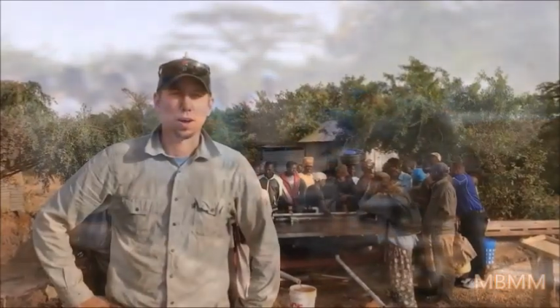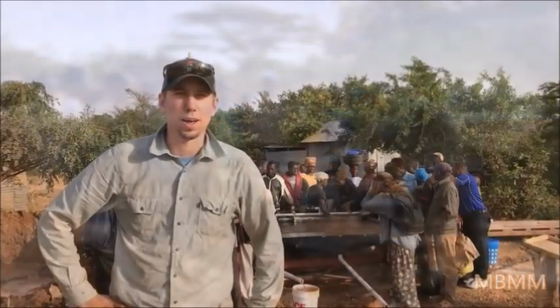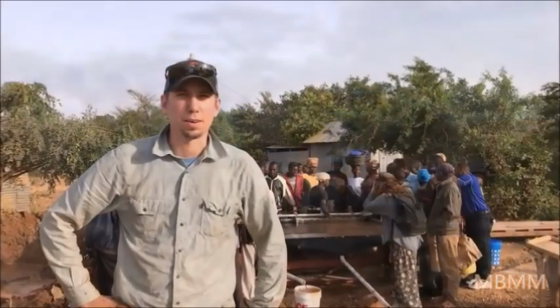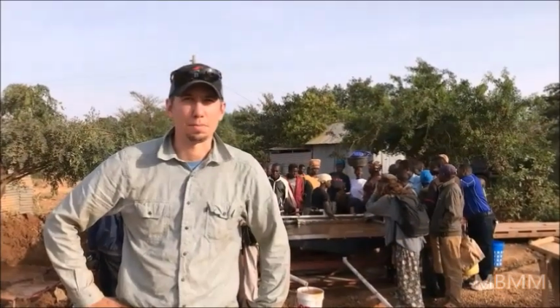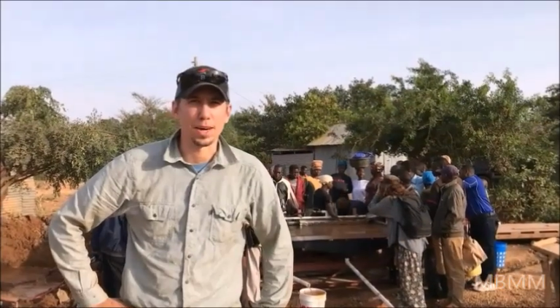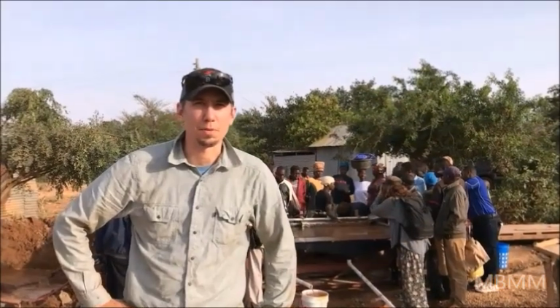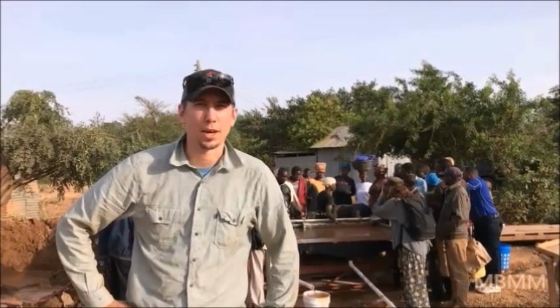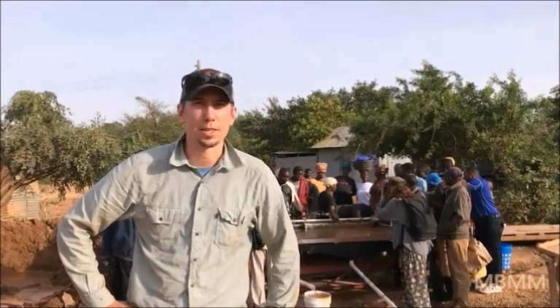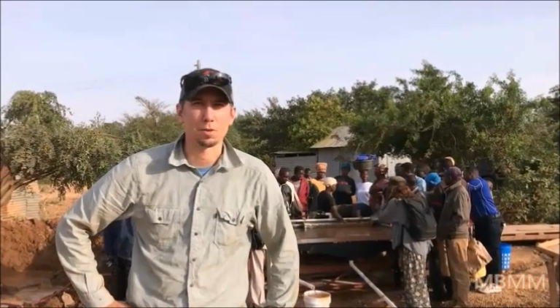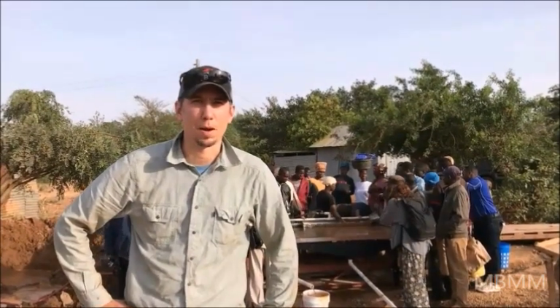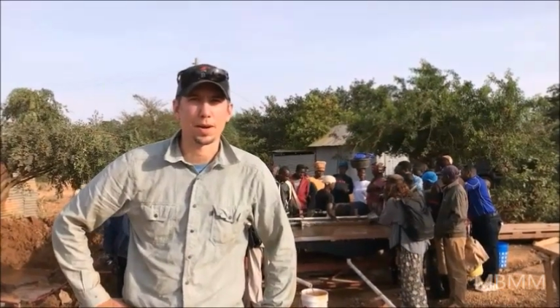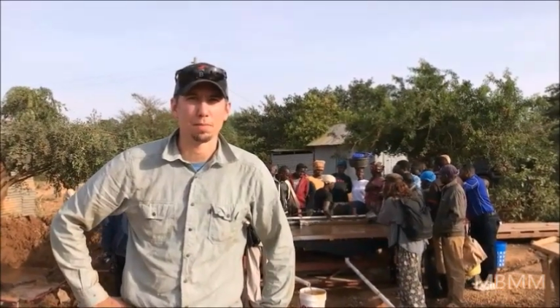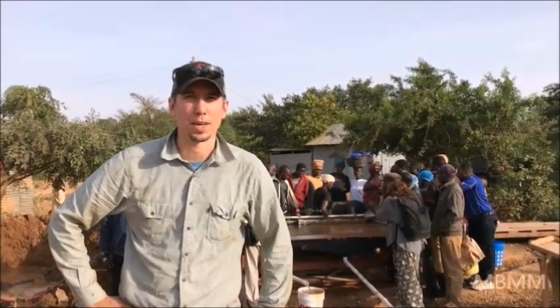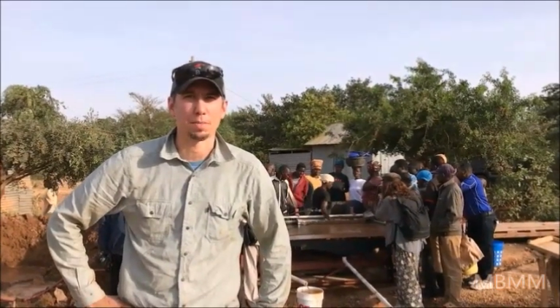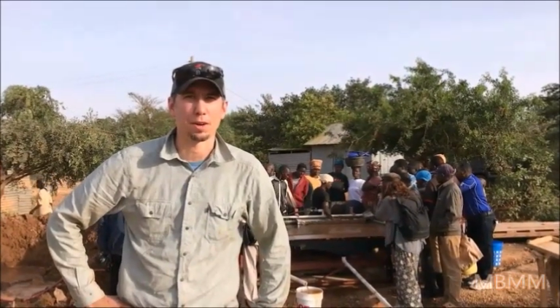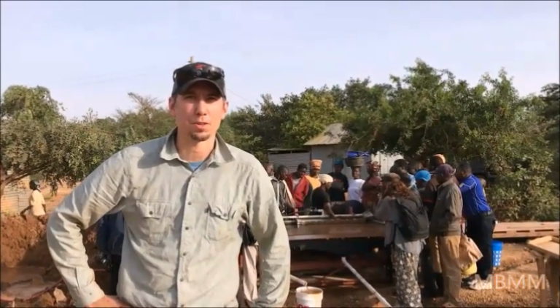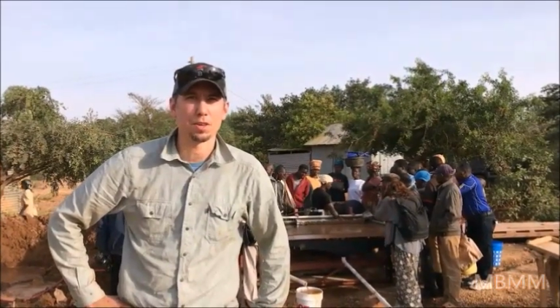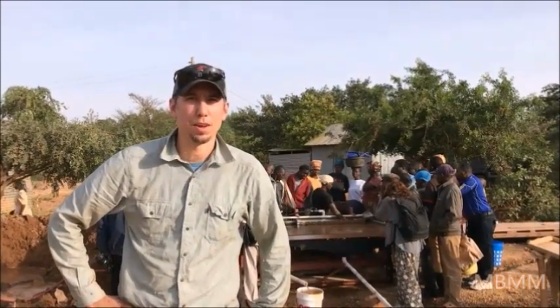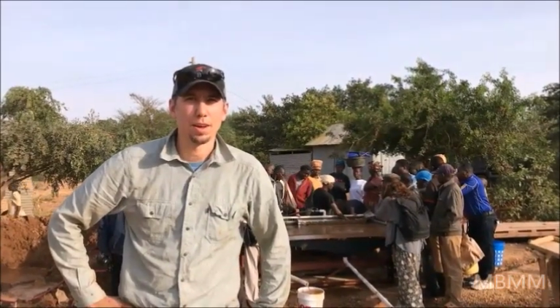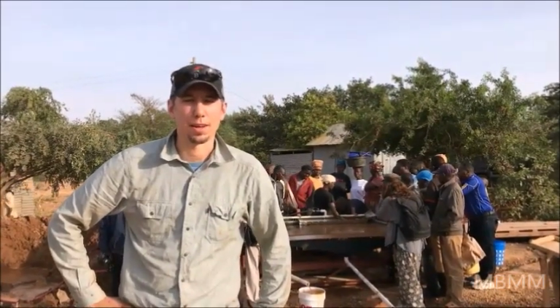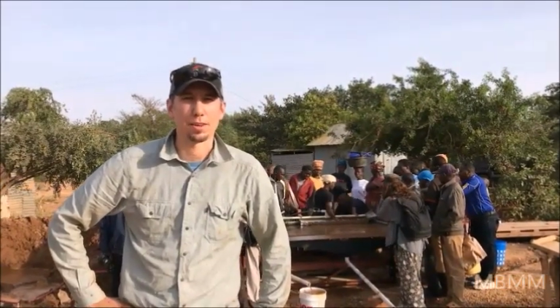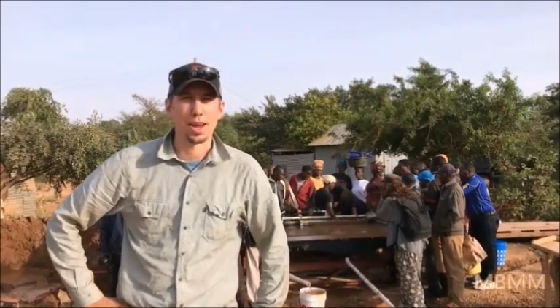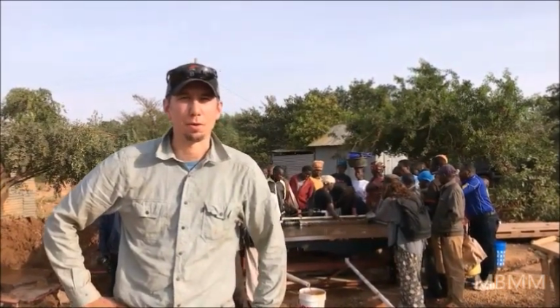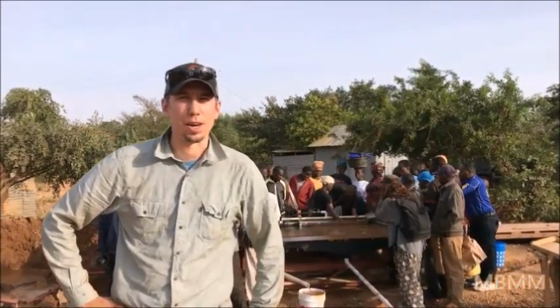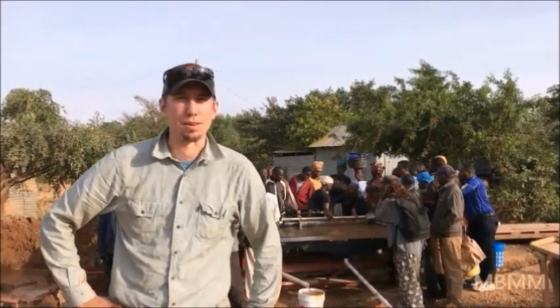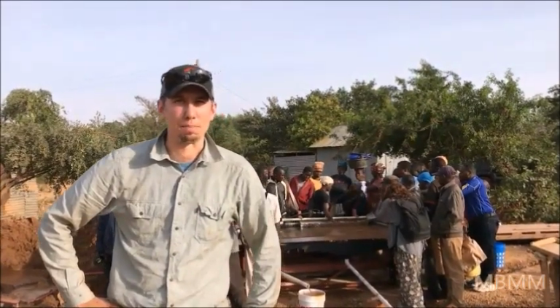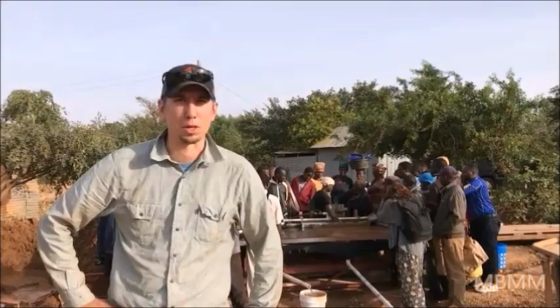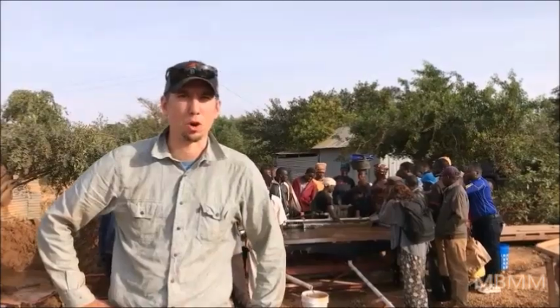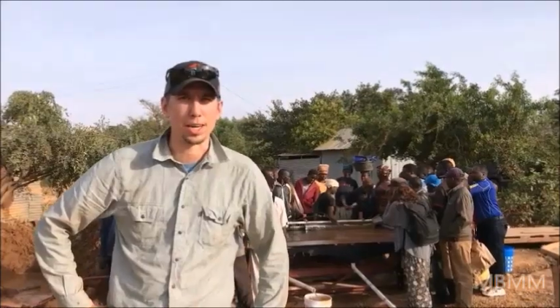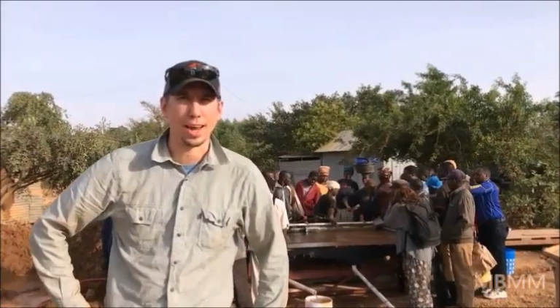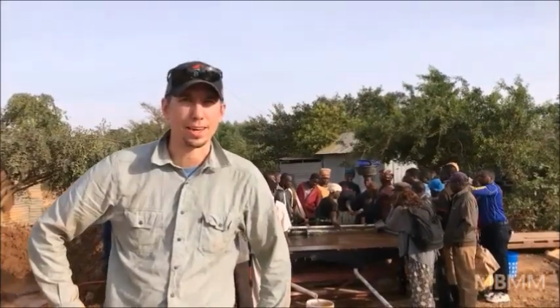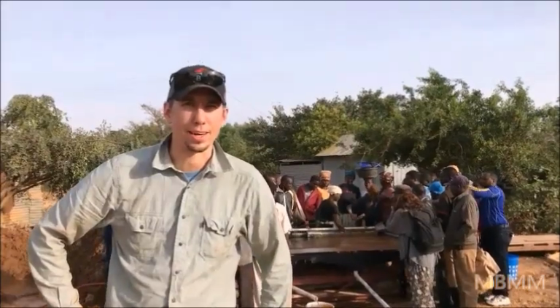Hi, my name is Jason with Mount Baker Mining and Metals, and today we're in Magori, Kenya.